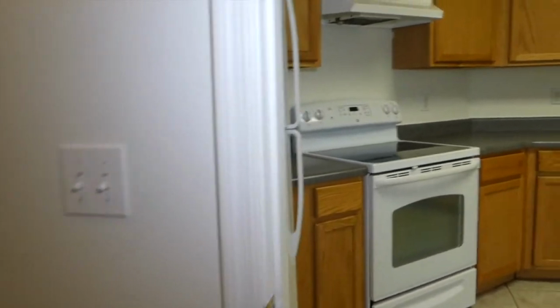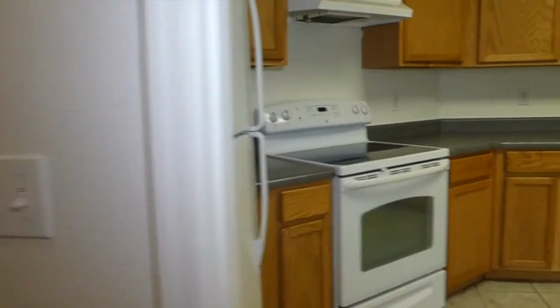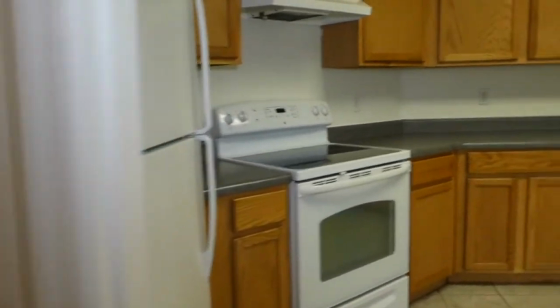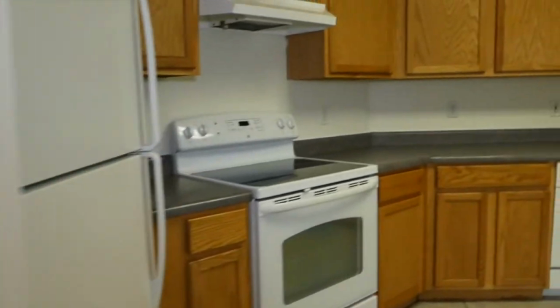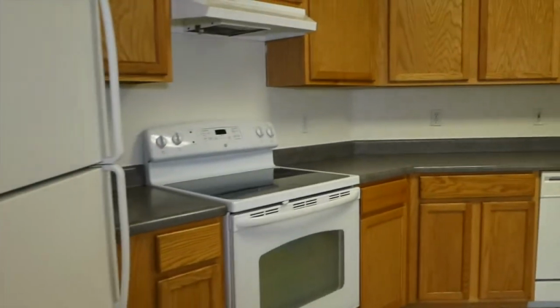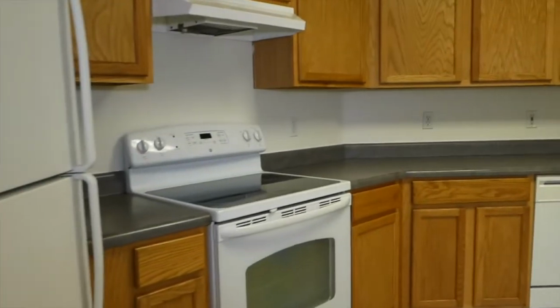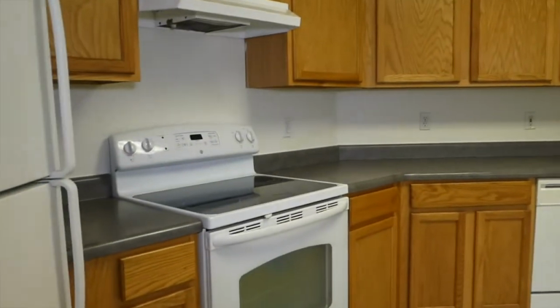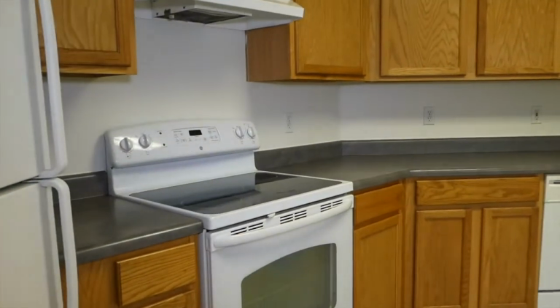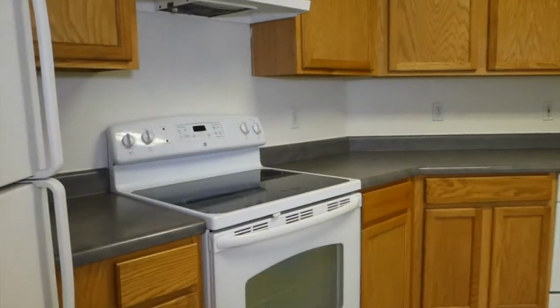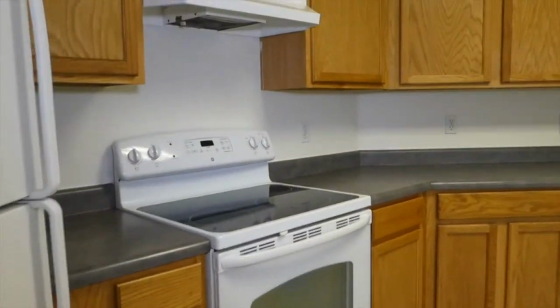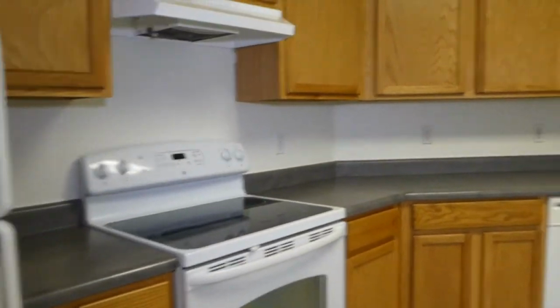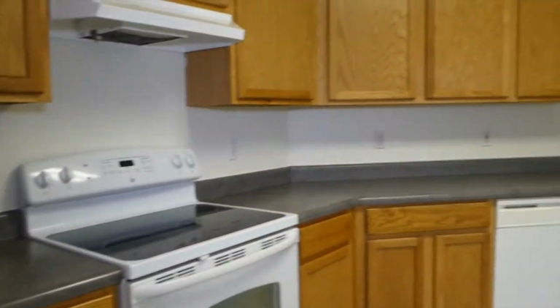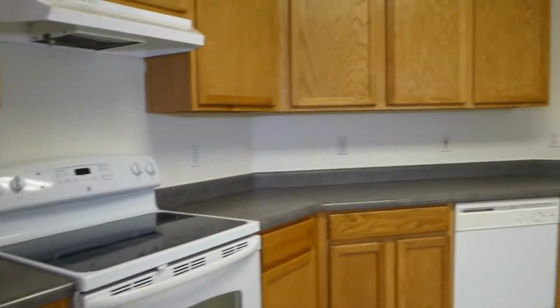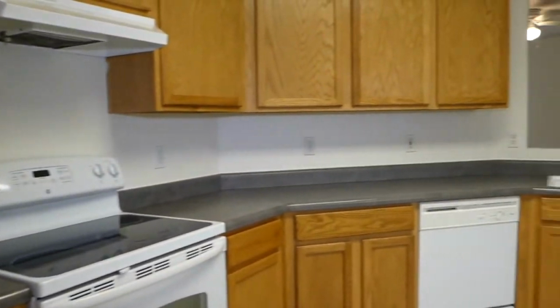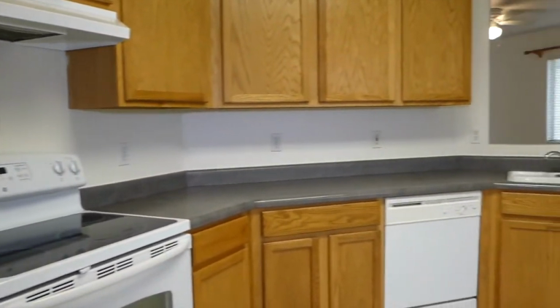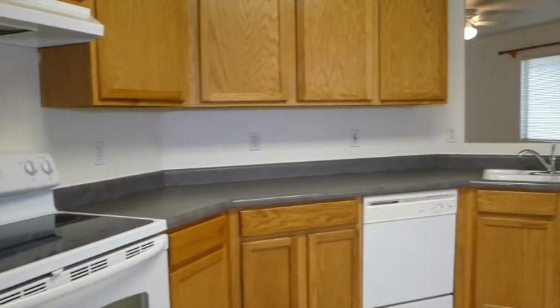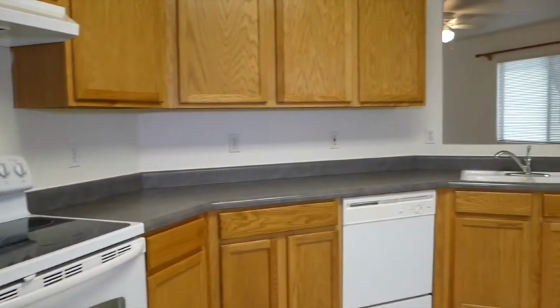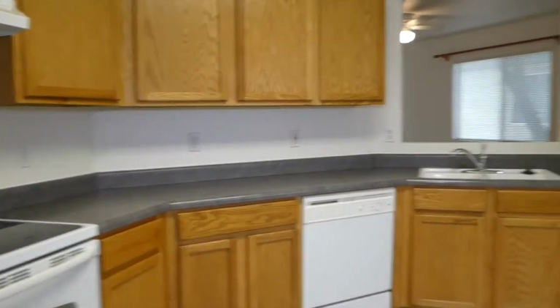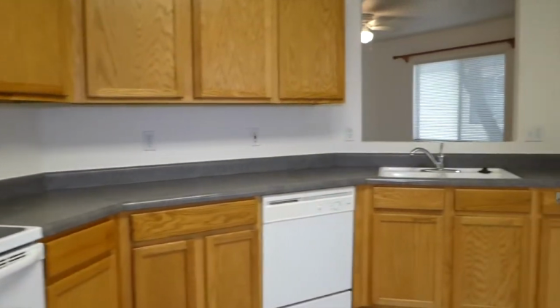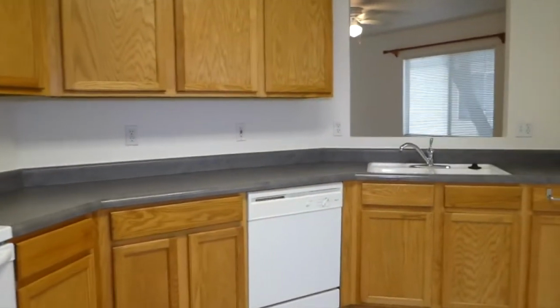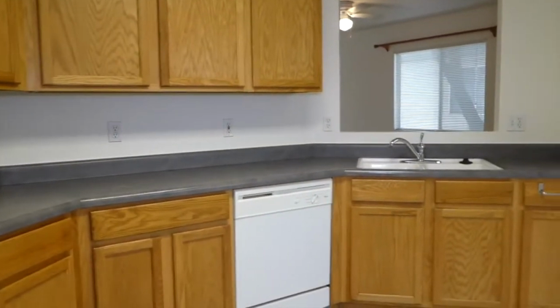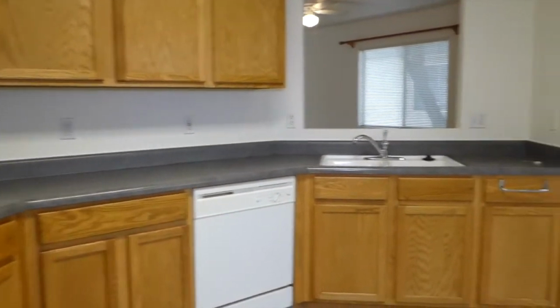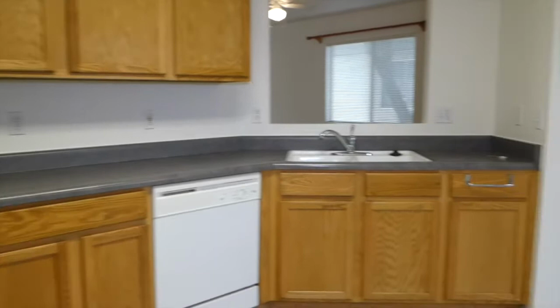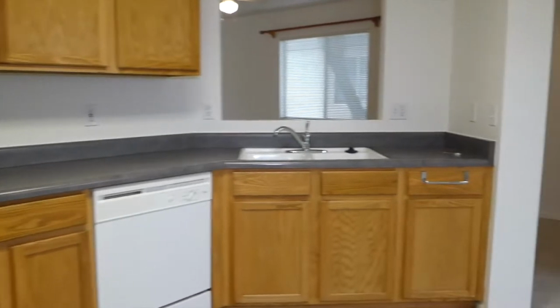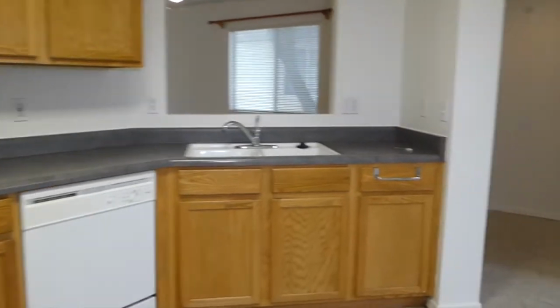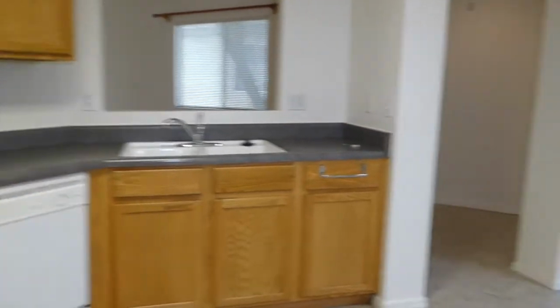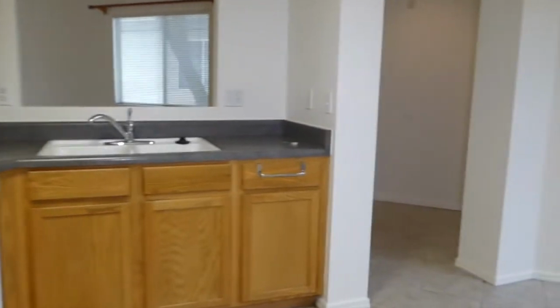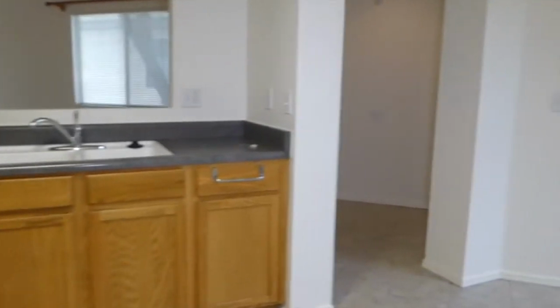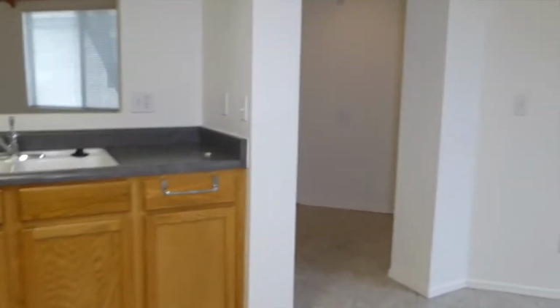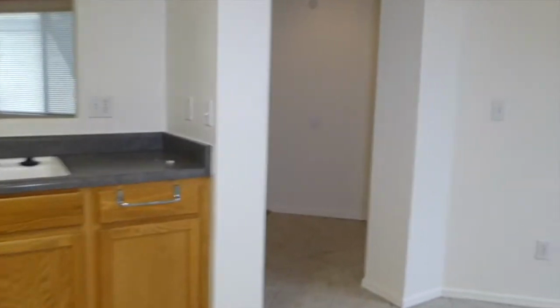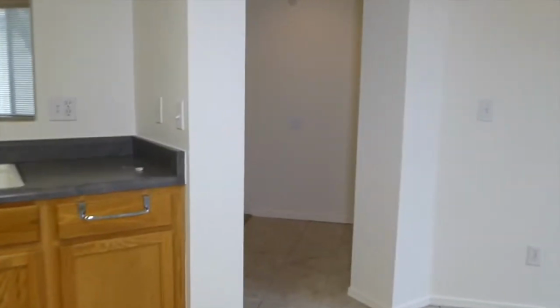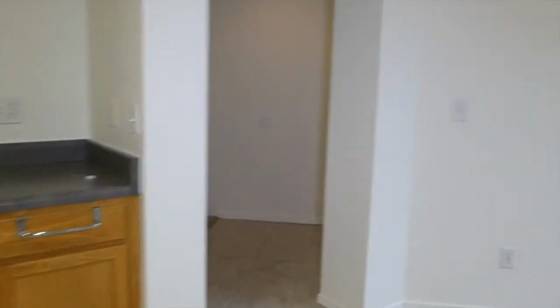We're back into the kitchen looking at it from the other angle. Good pantry space, good storage space.